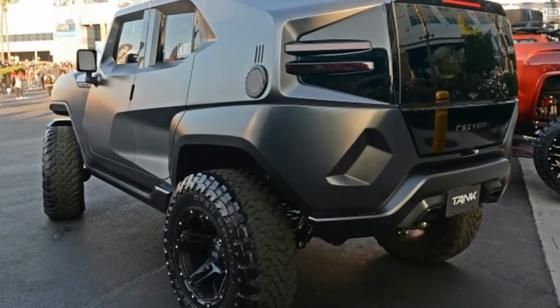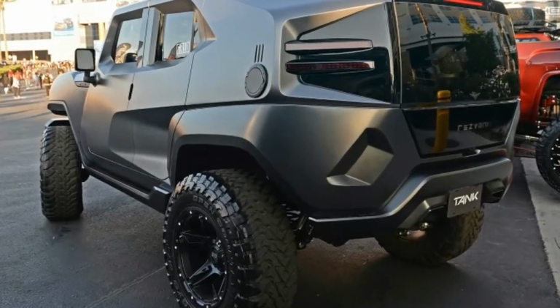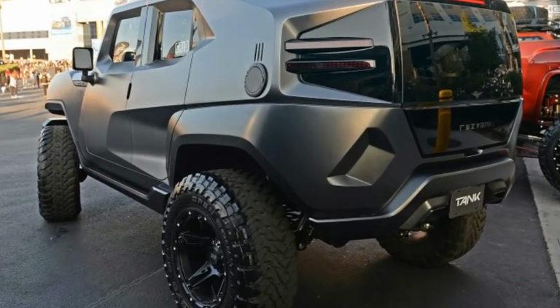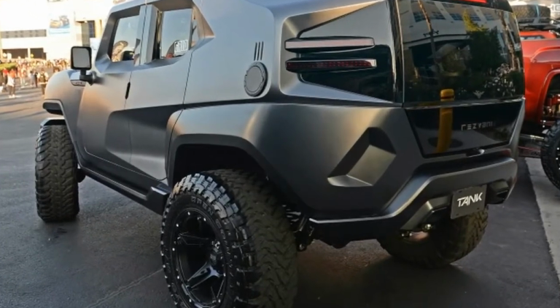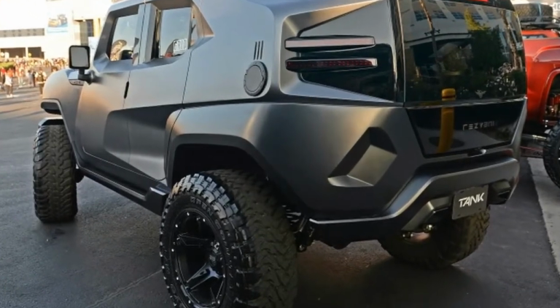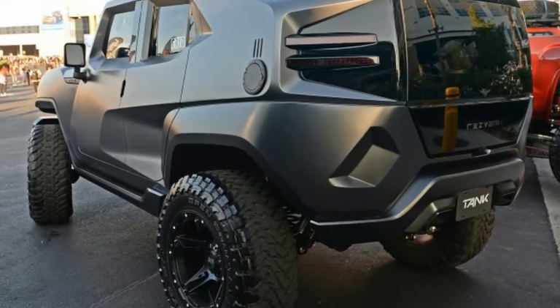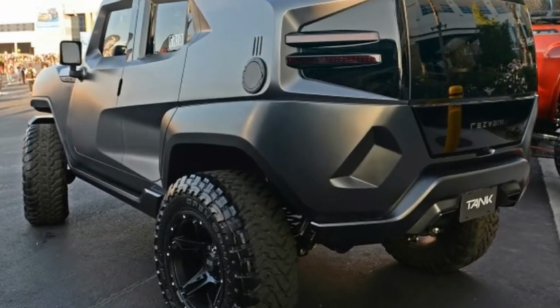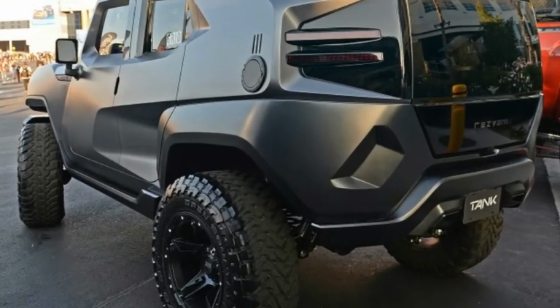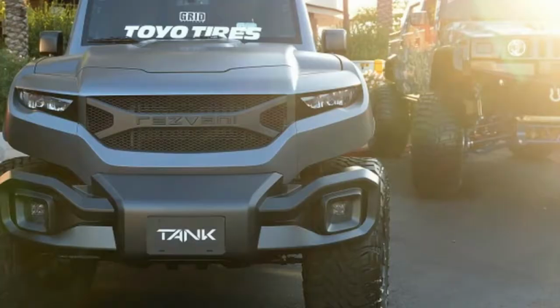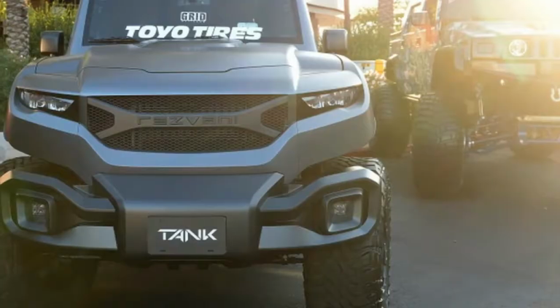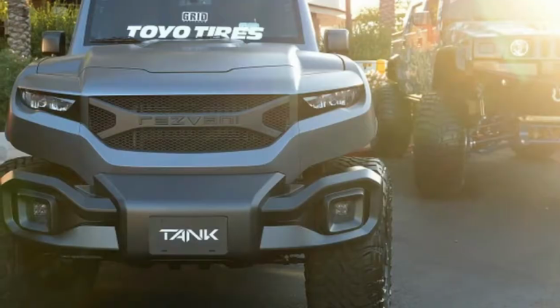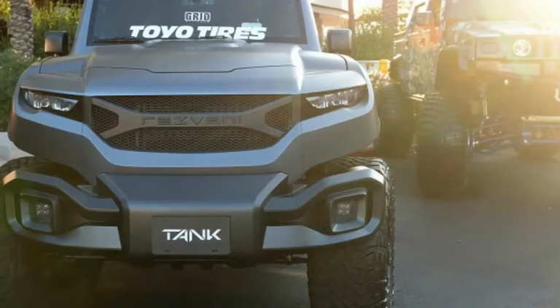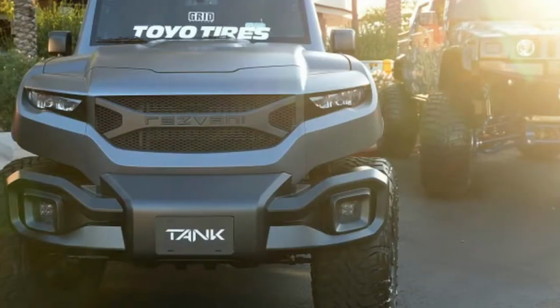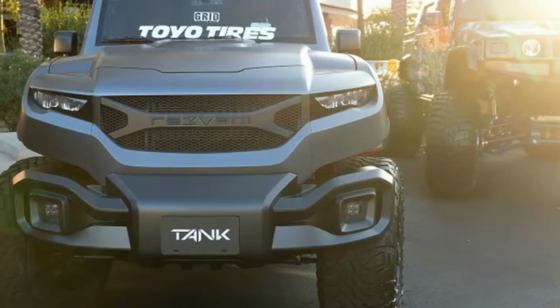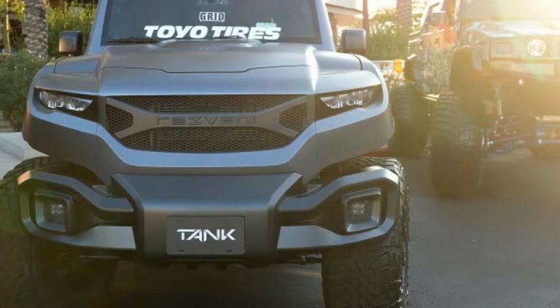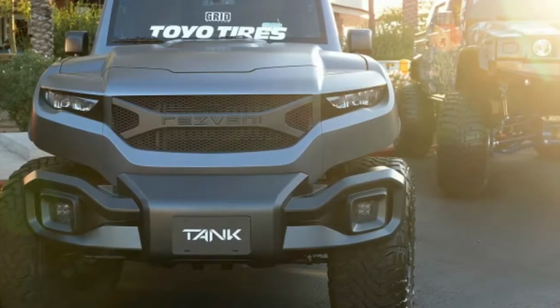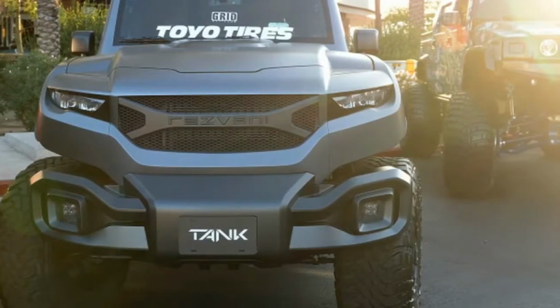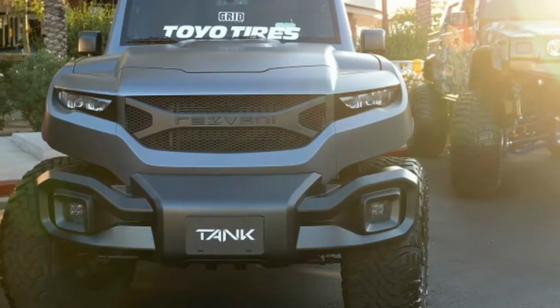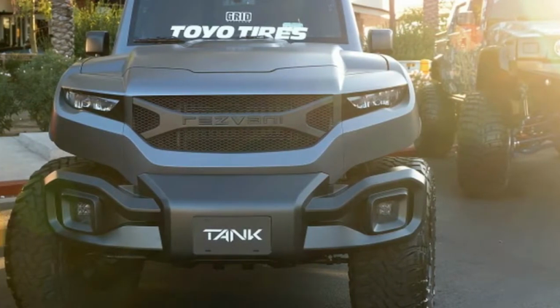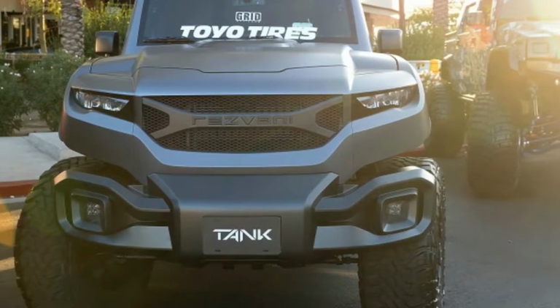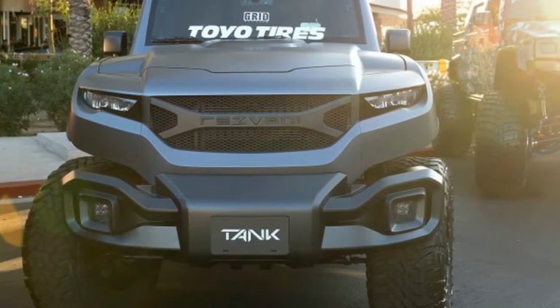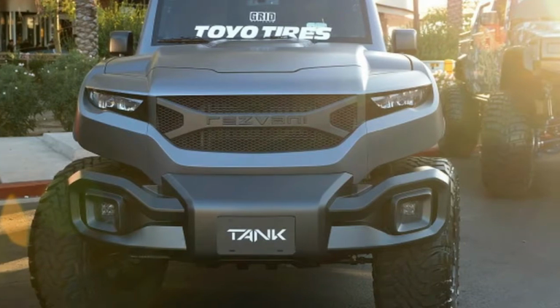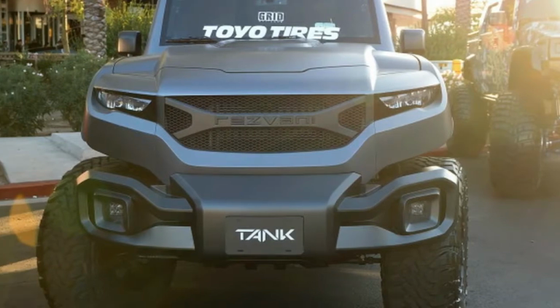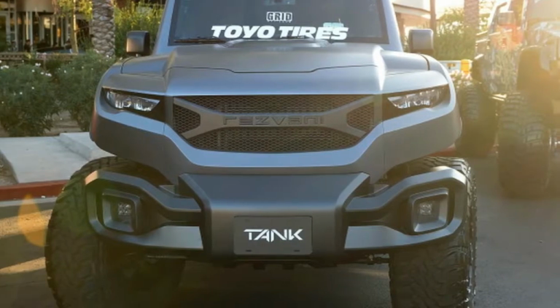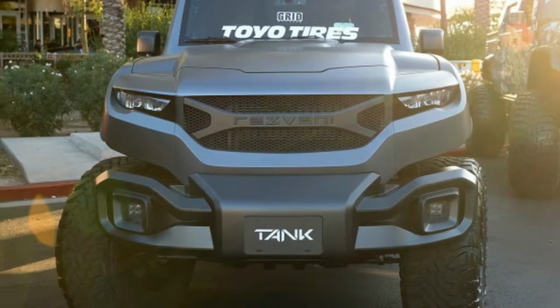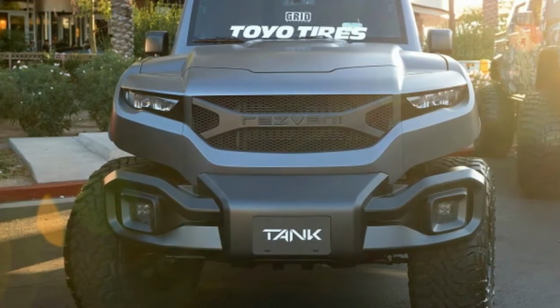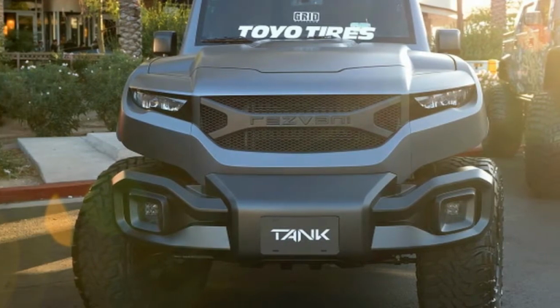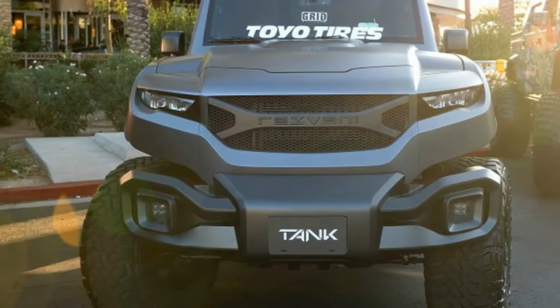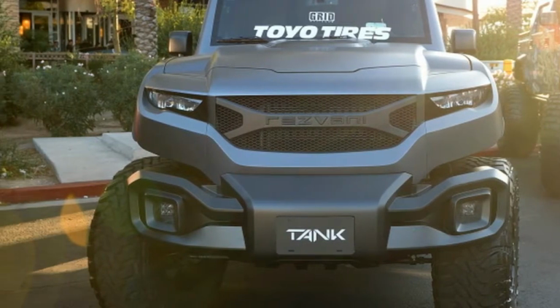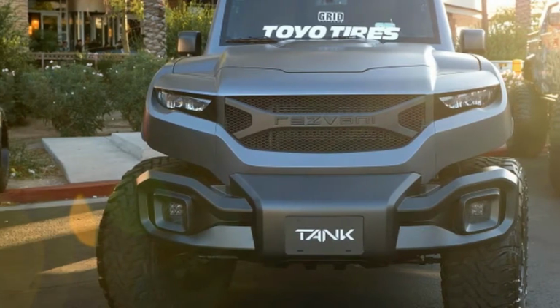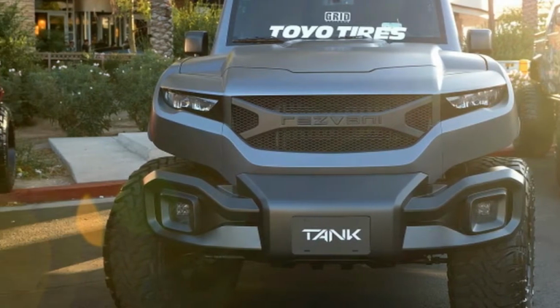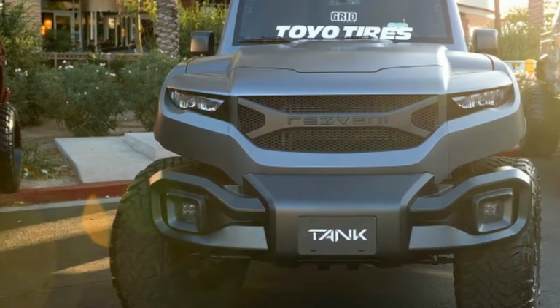The Resvani Tank V6 debuts at SEMA and can be ordered through the Resvani website.